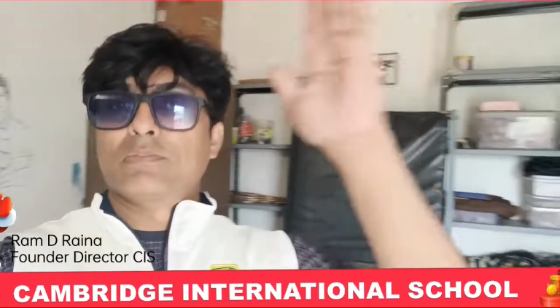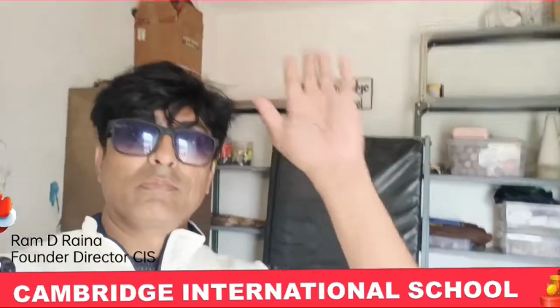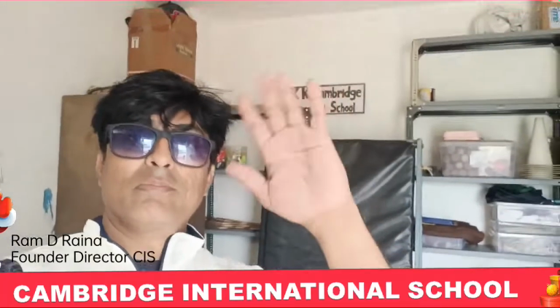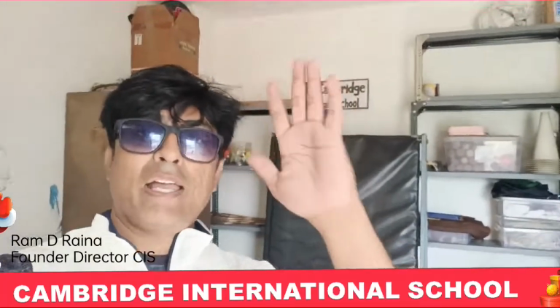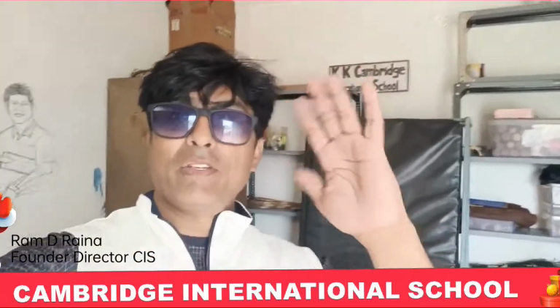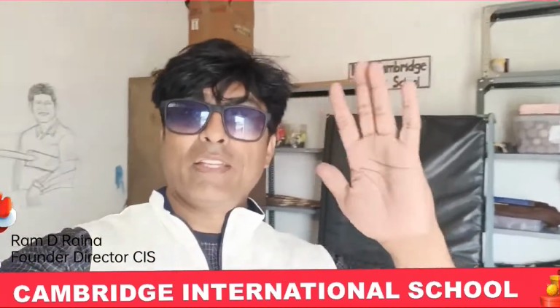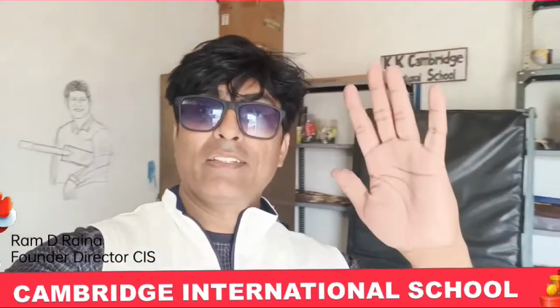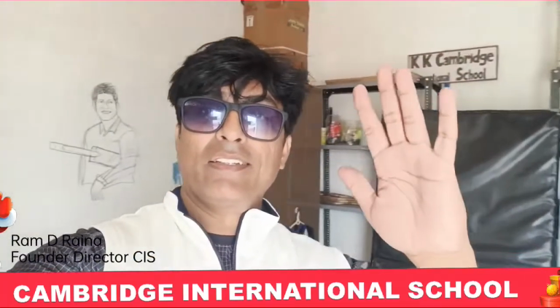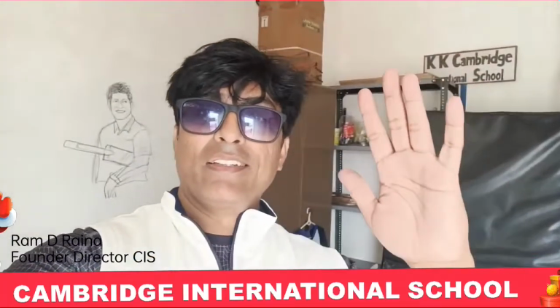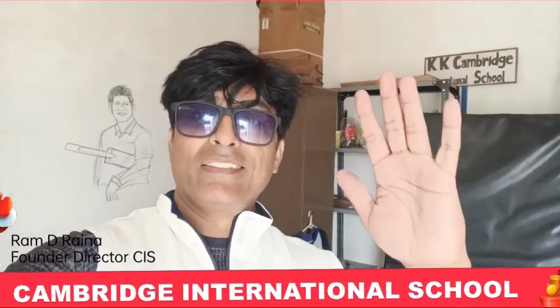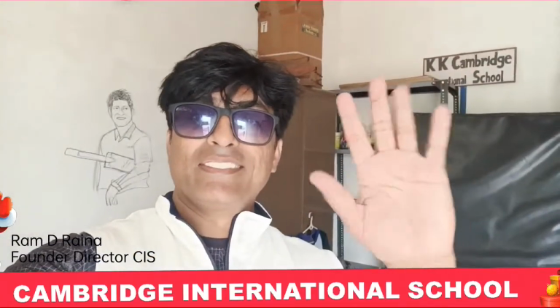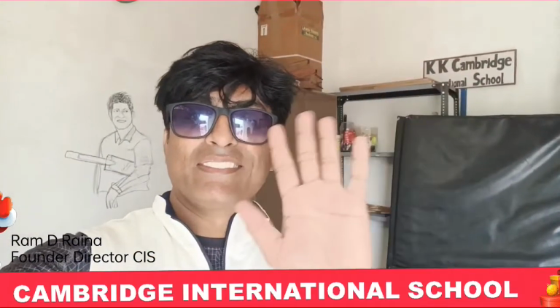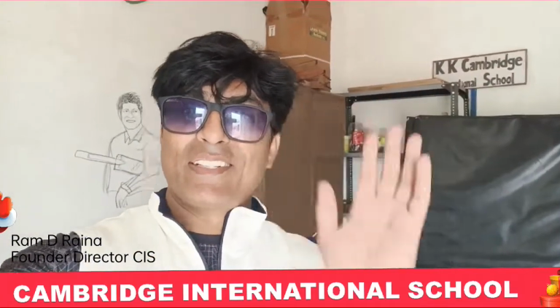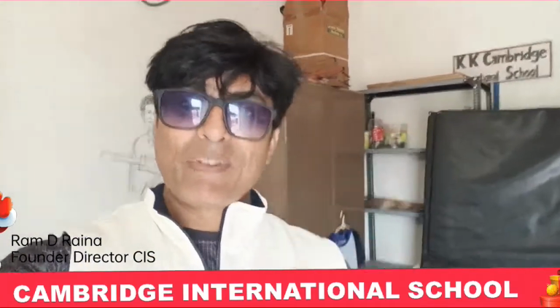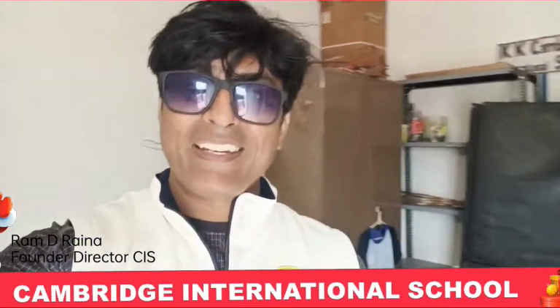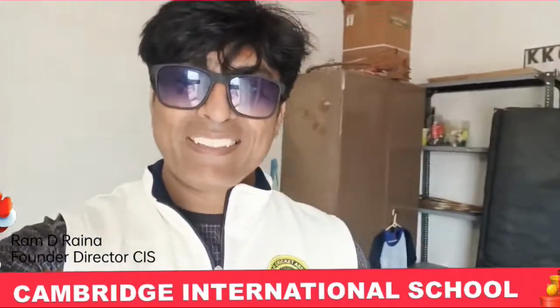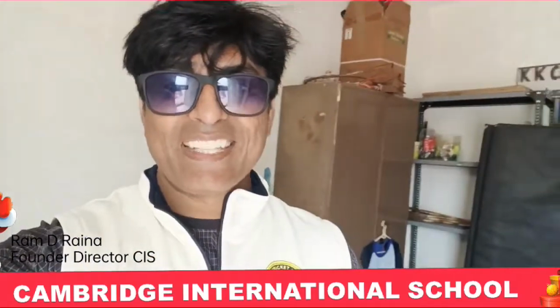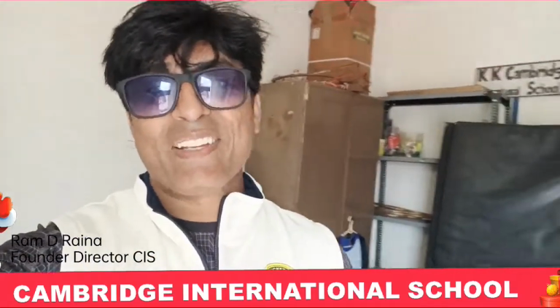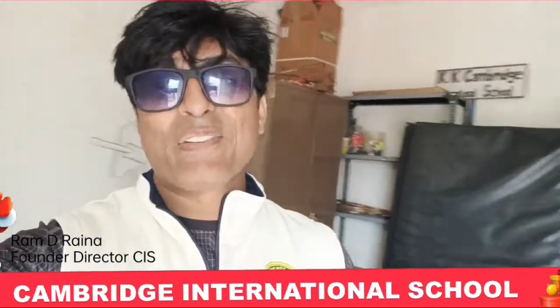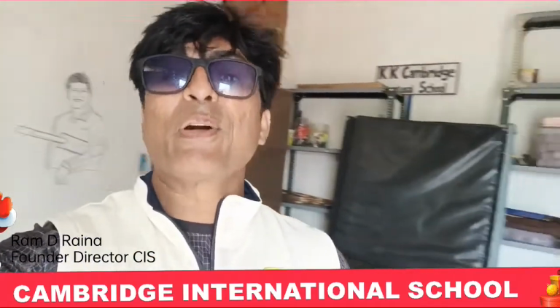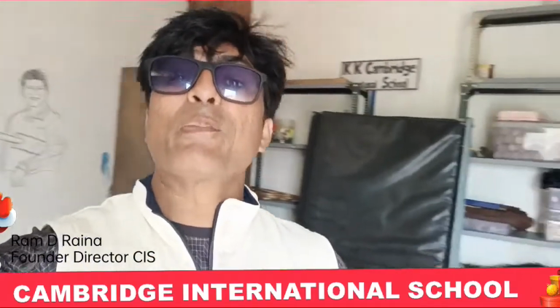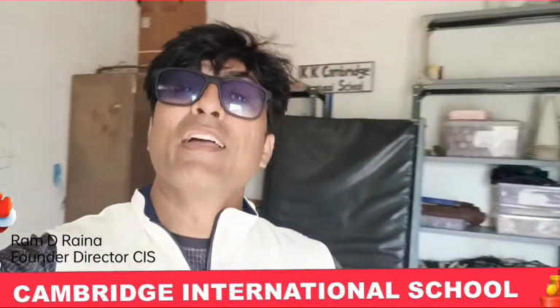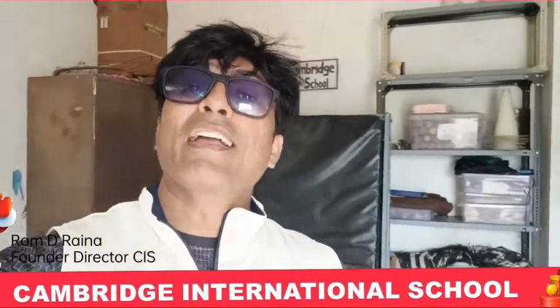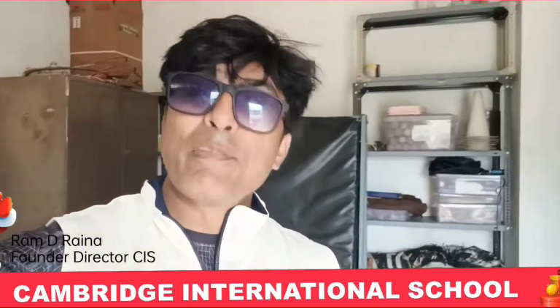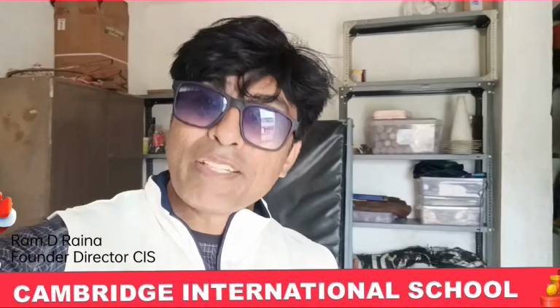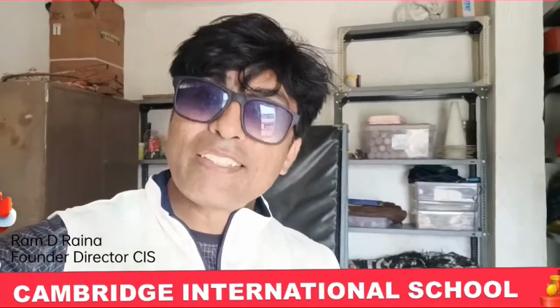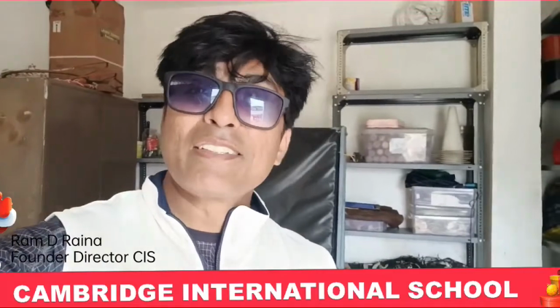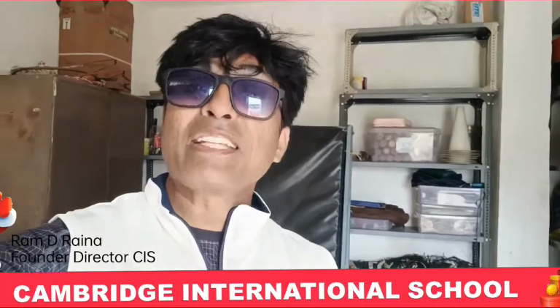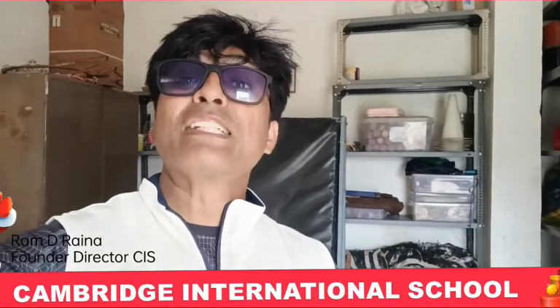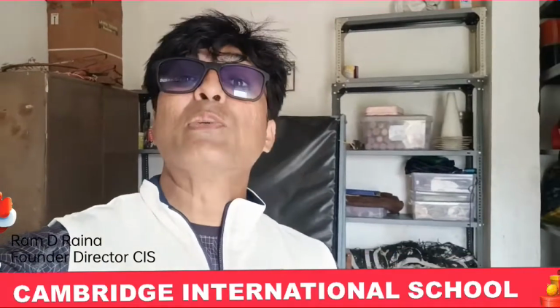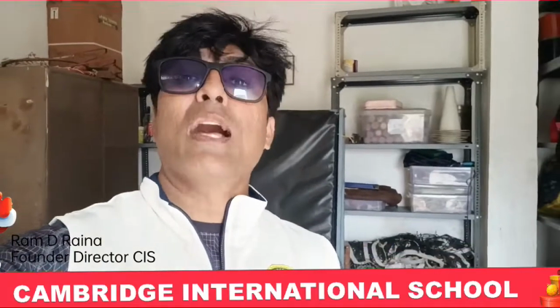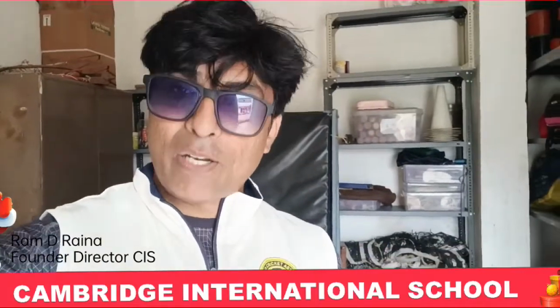Bye everyone. Ram Raina, signing off from Cambridge International School, Amravati.